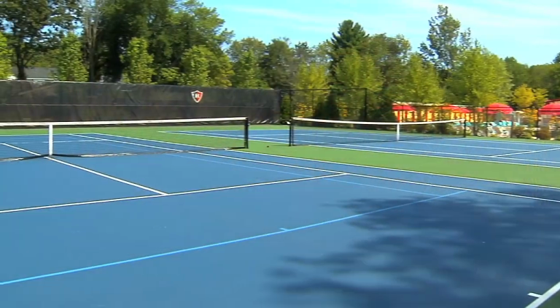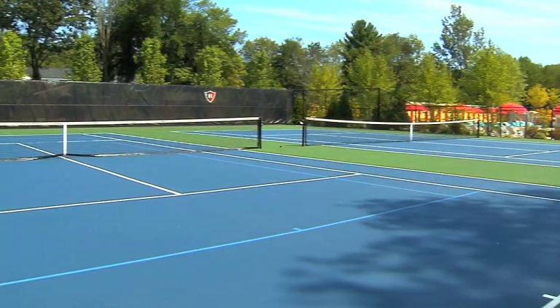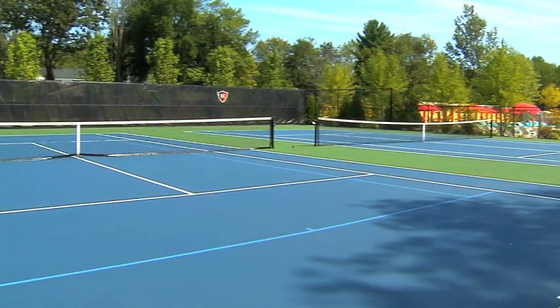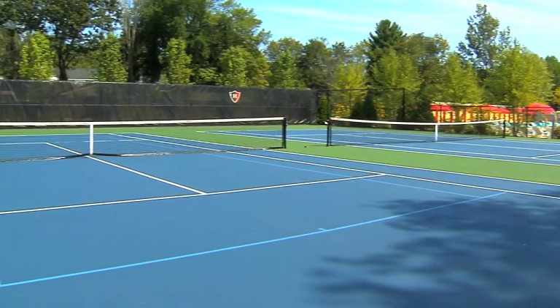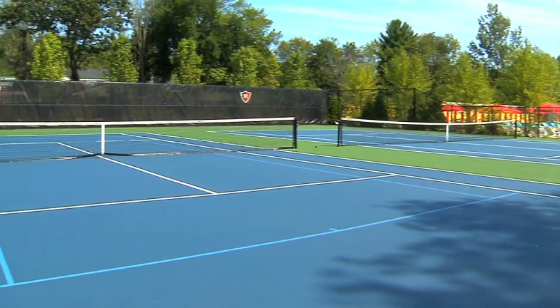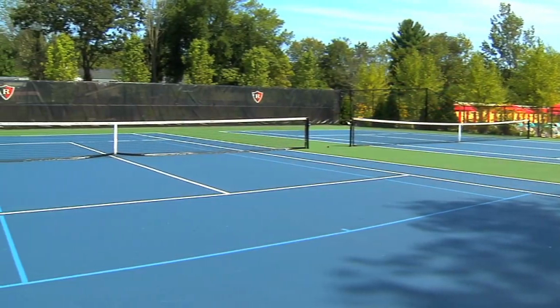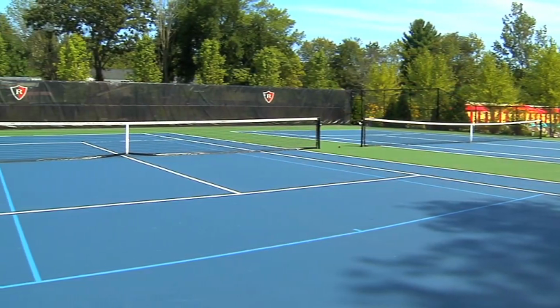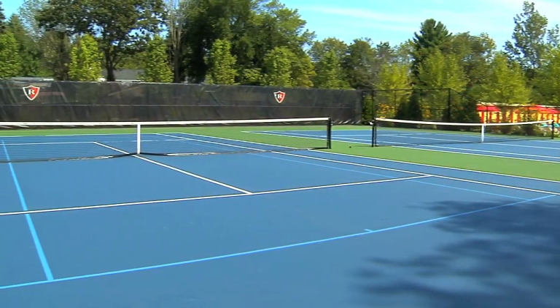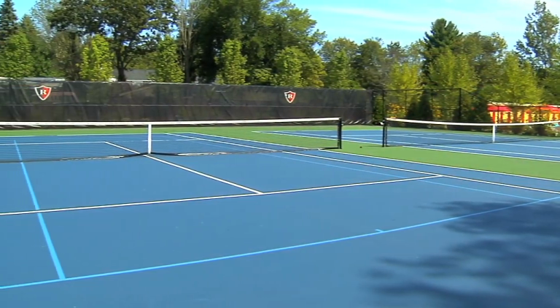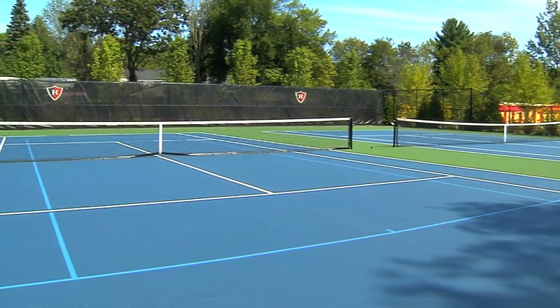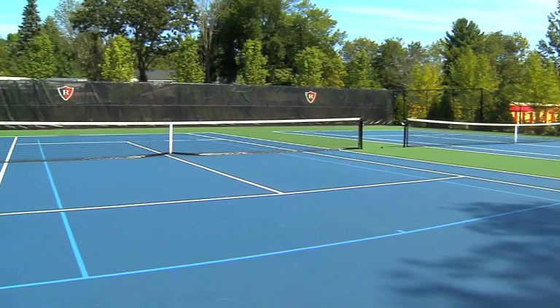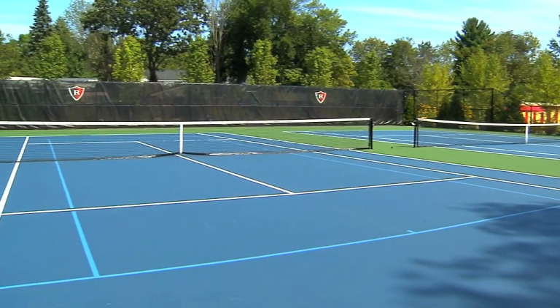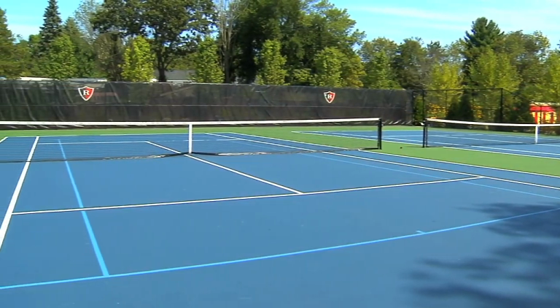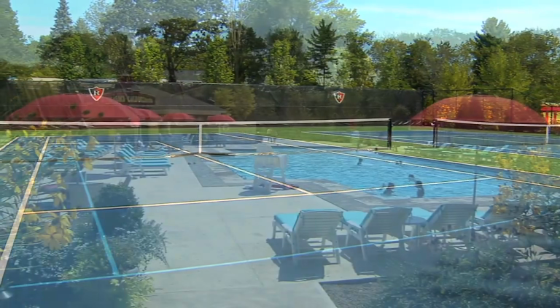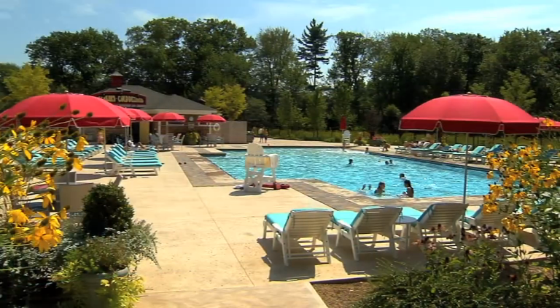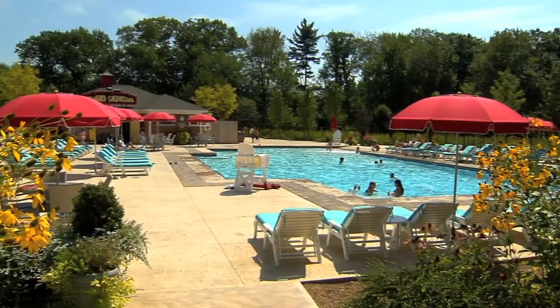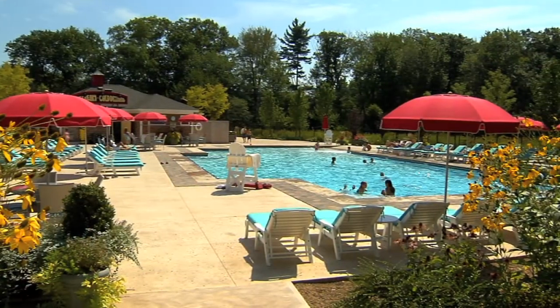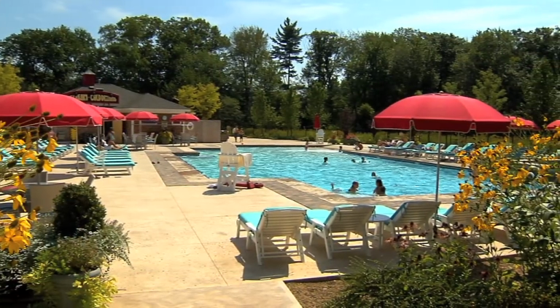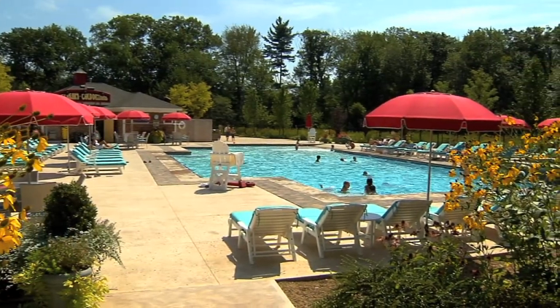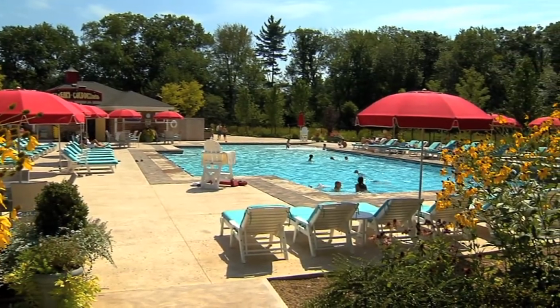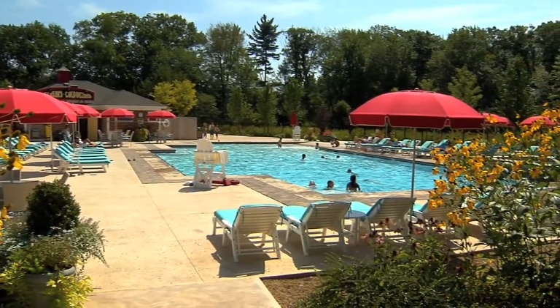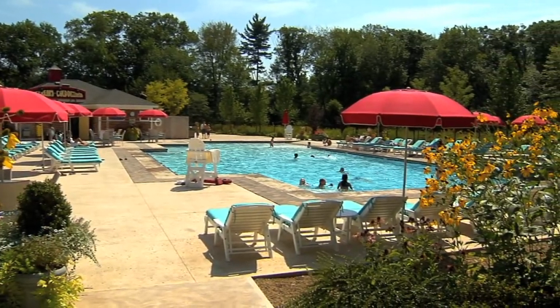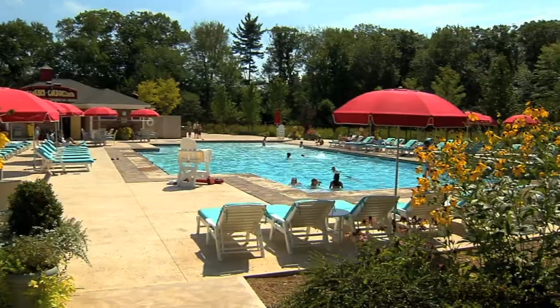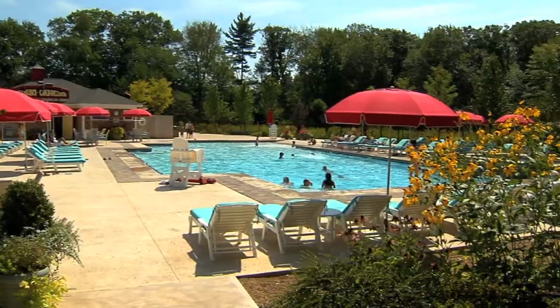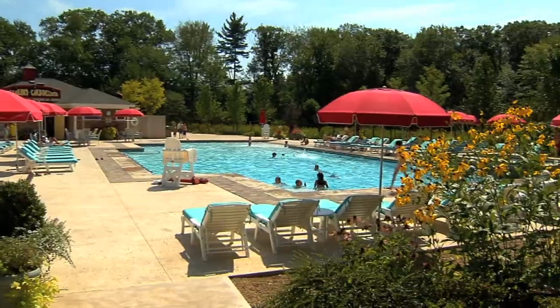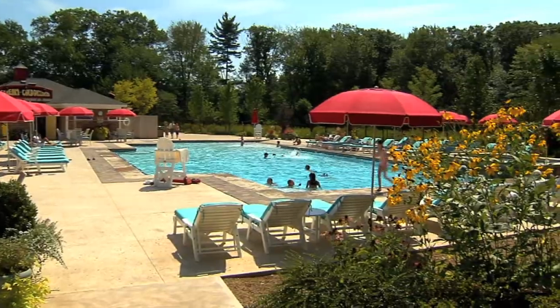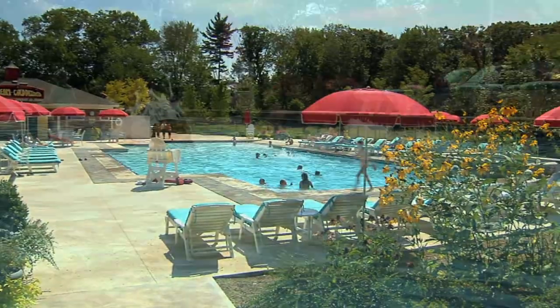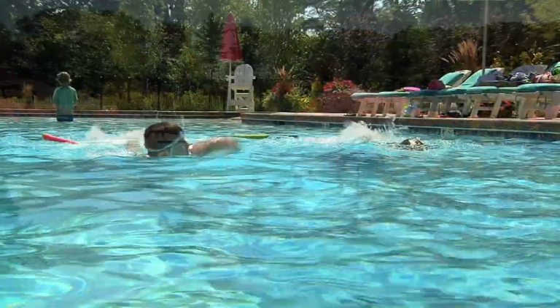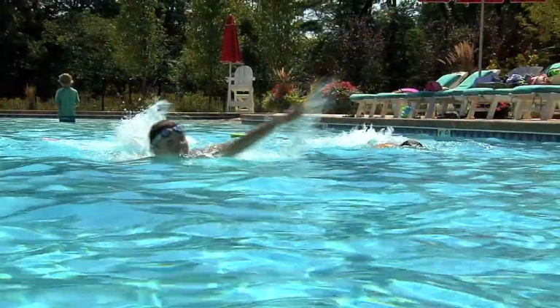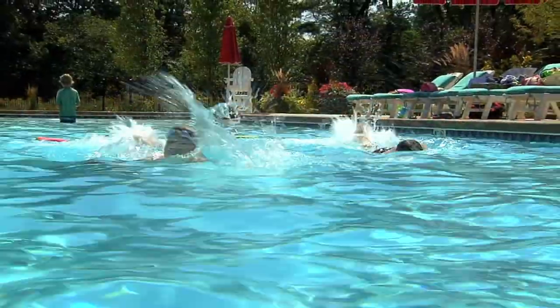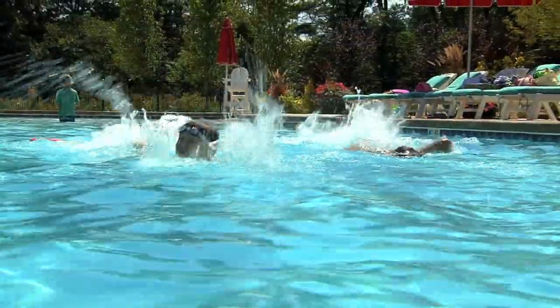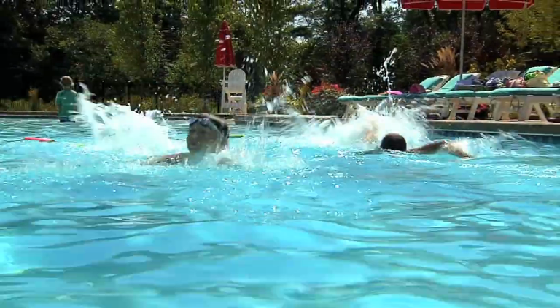Renaissance also offers tennis and a new pool complex and aquatic play area that keeps the kids occupied all day long.